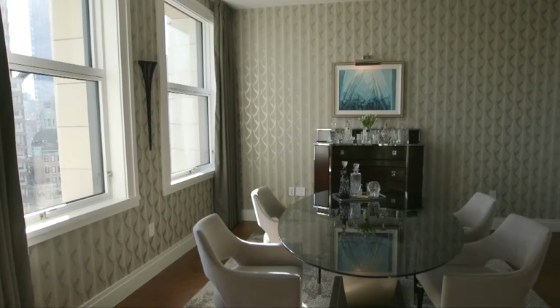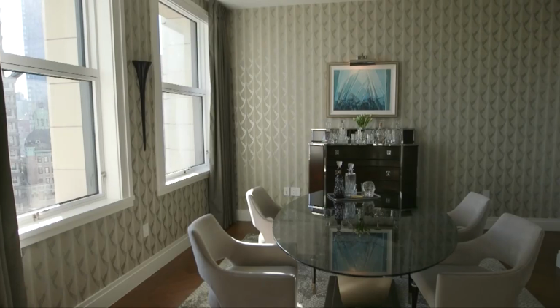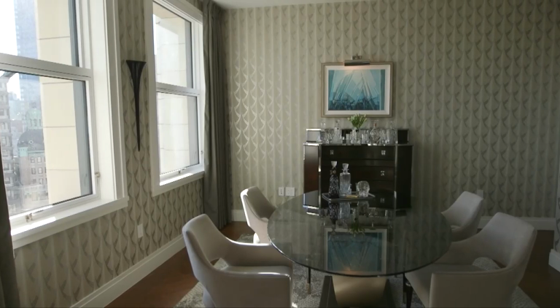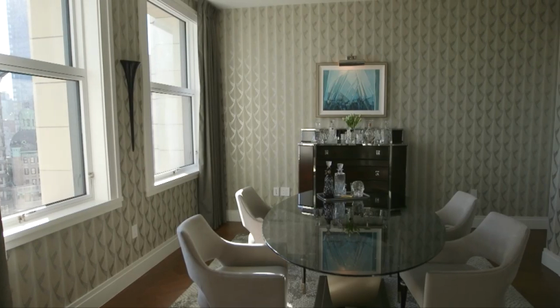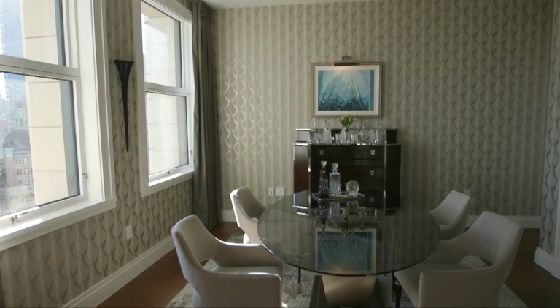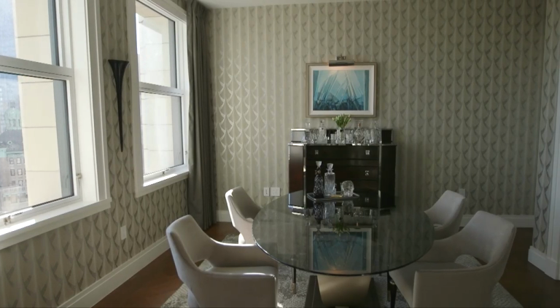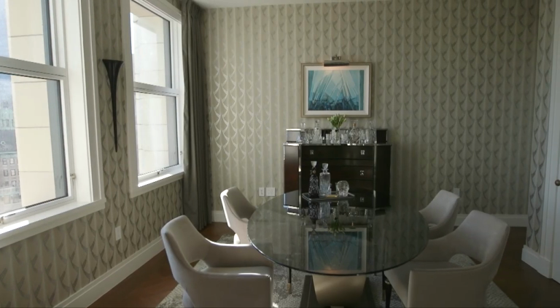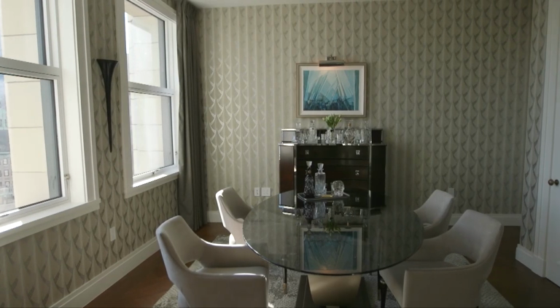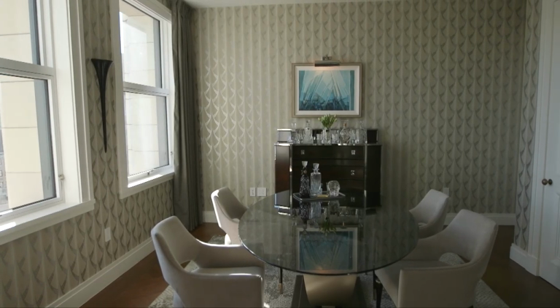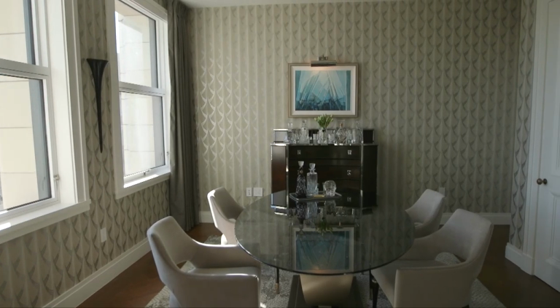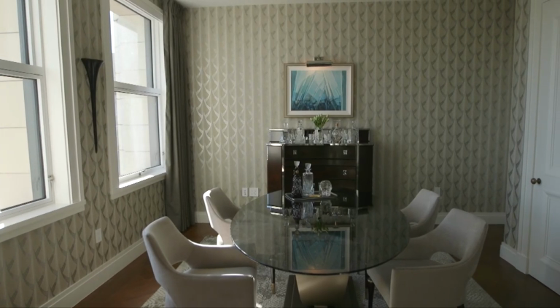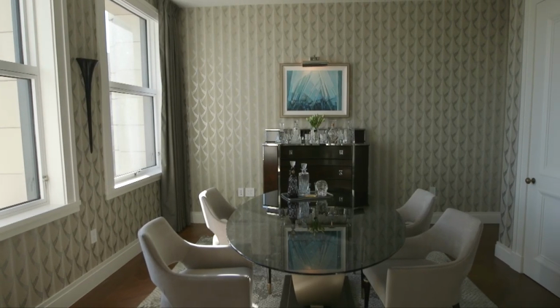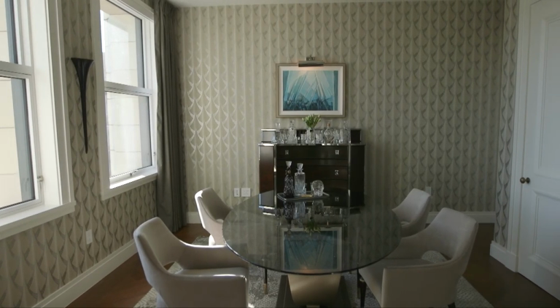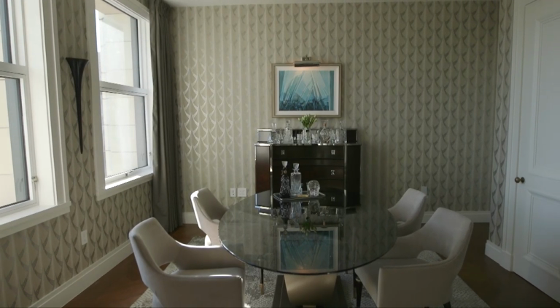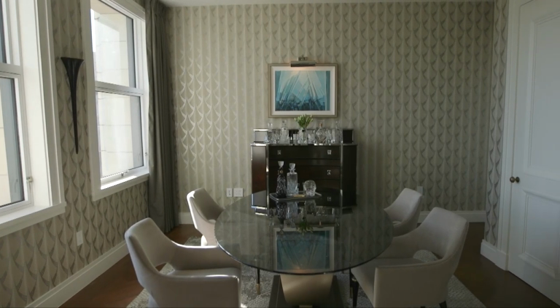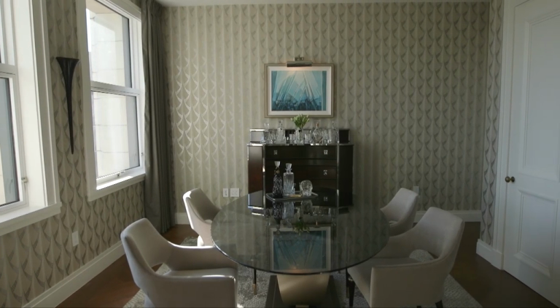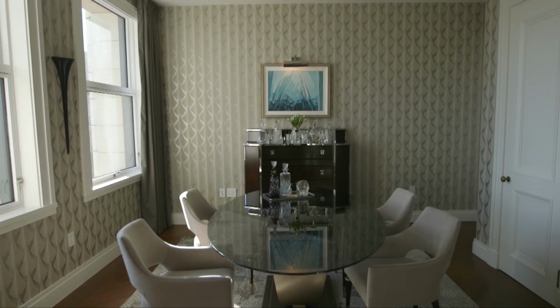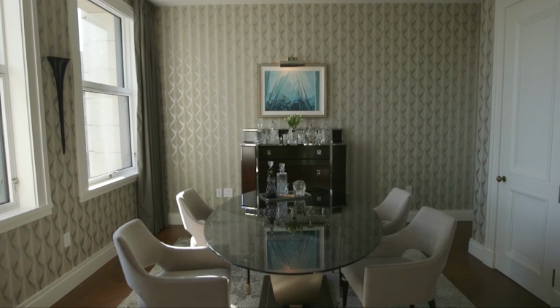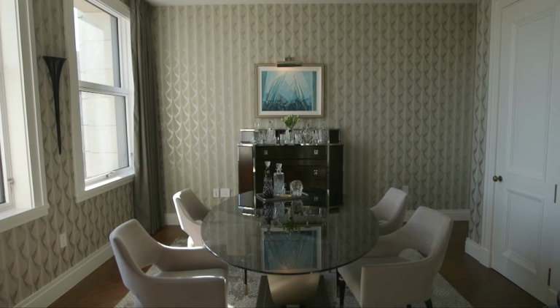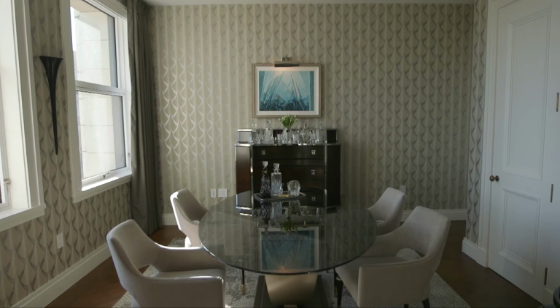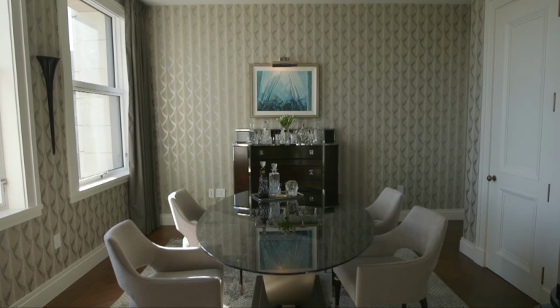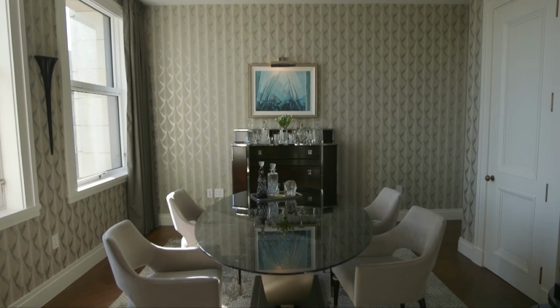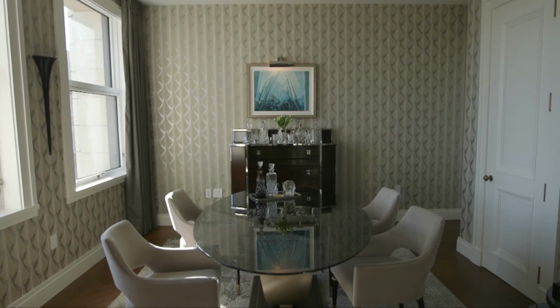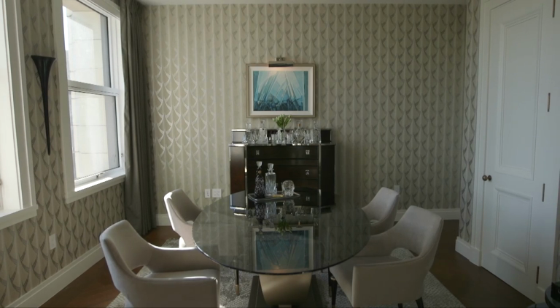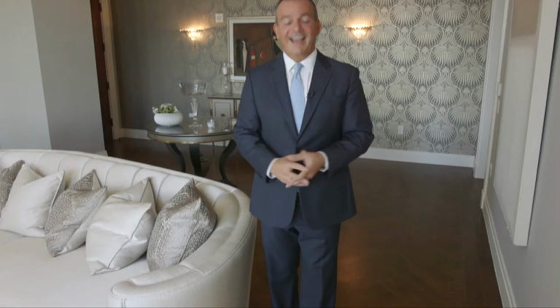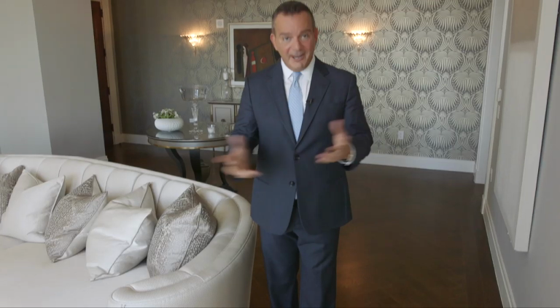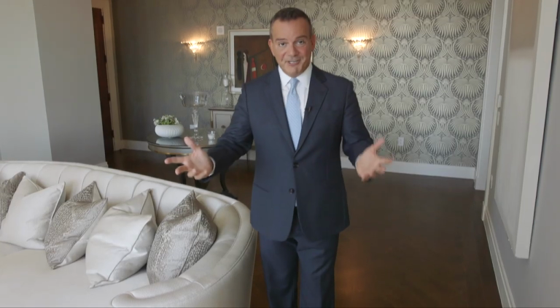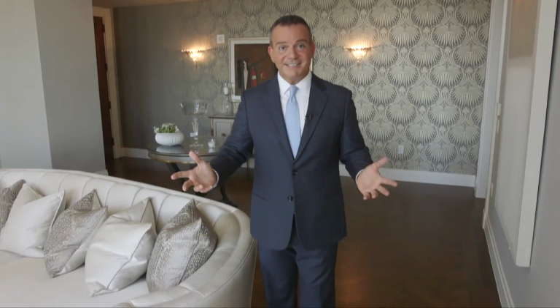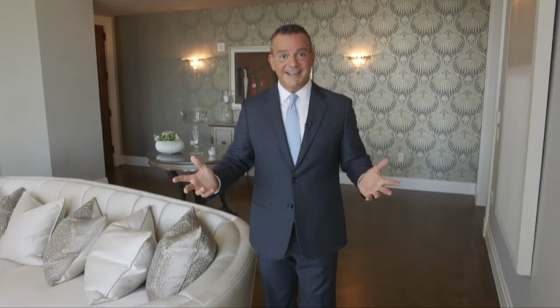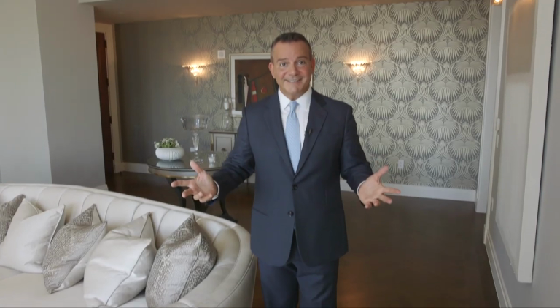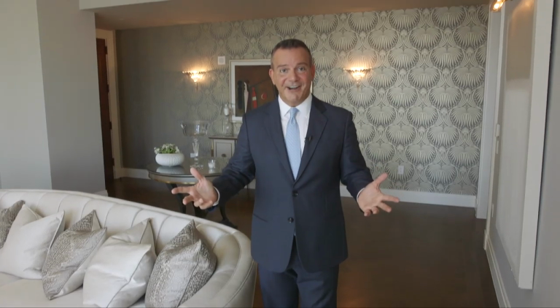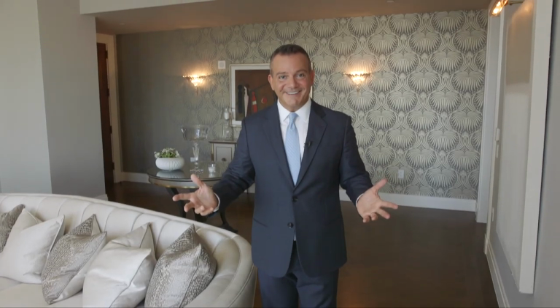You immediately recognize the scale and flexibility of this home. And we're just getting started.